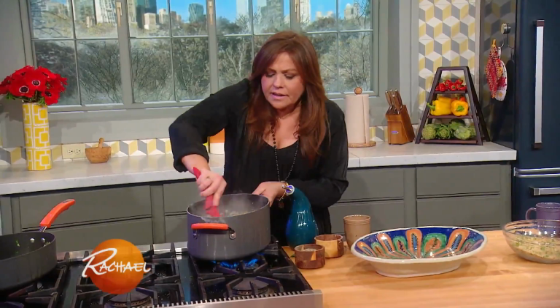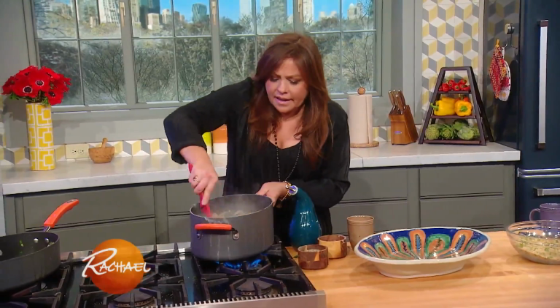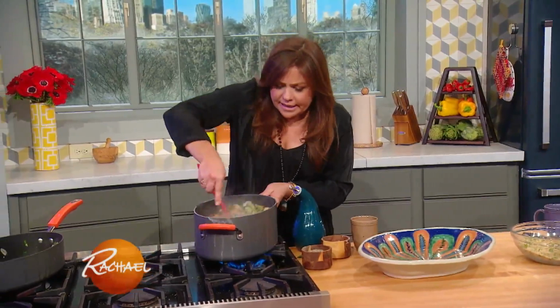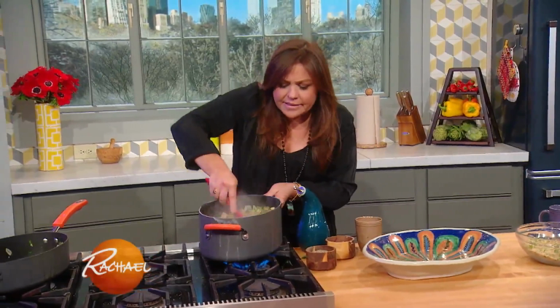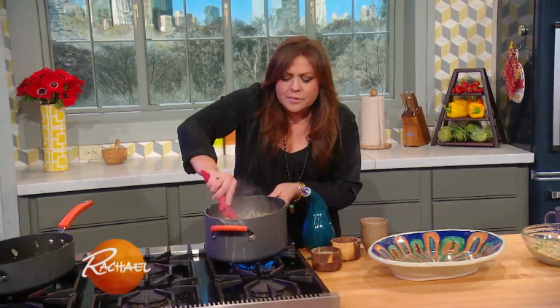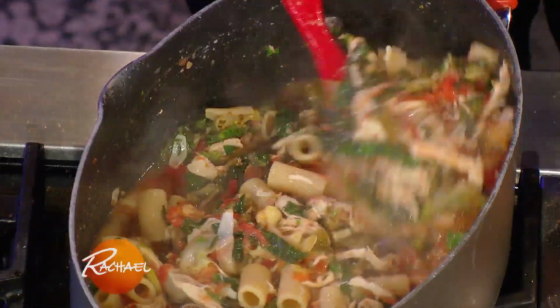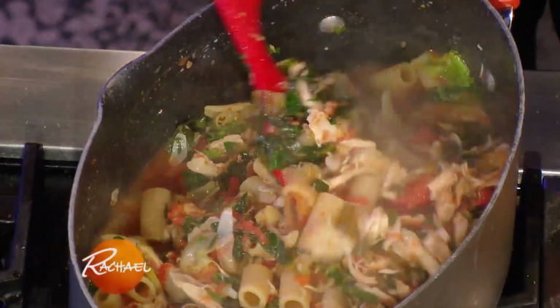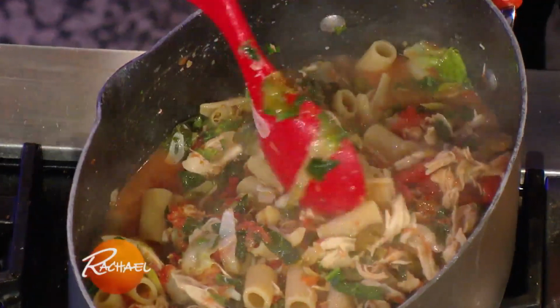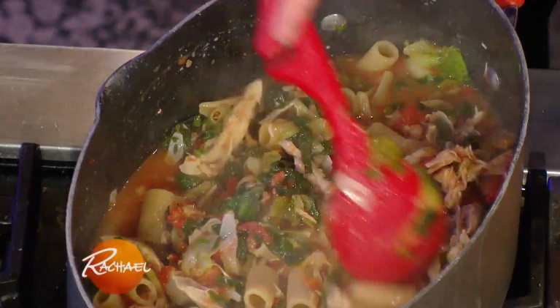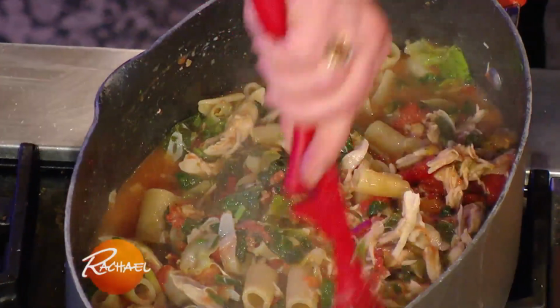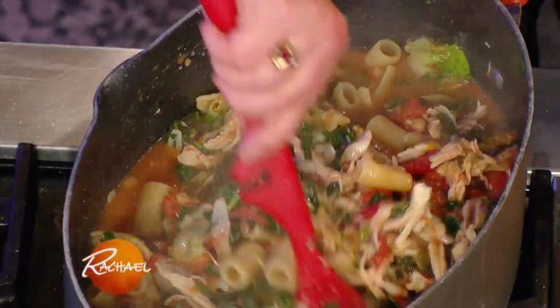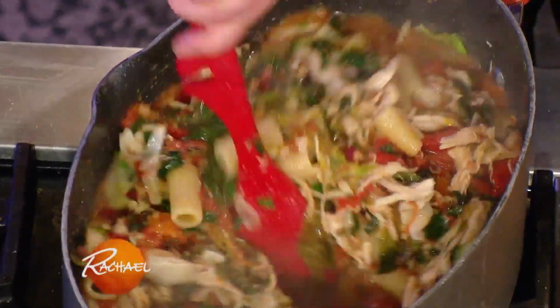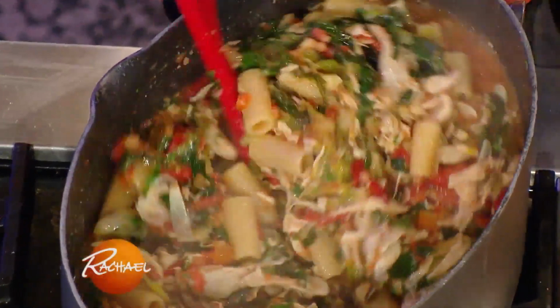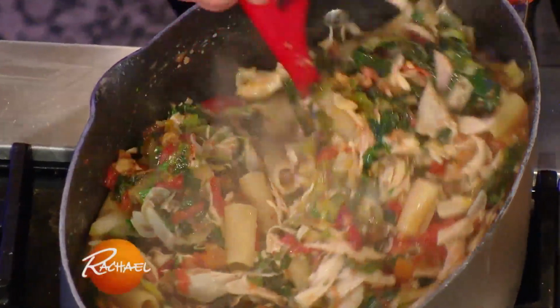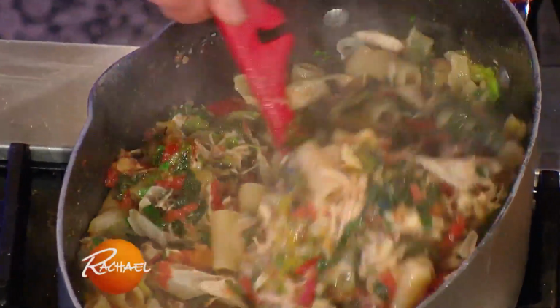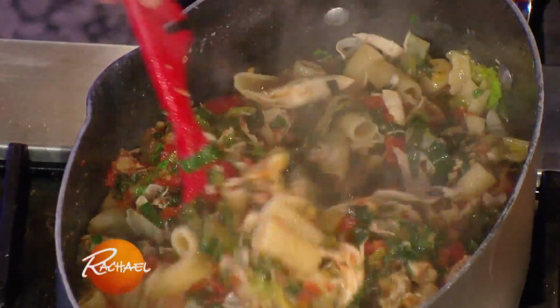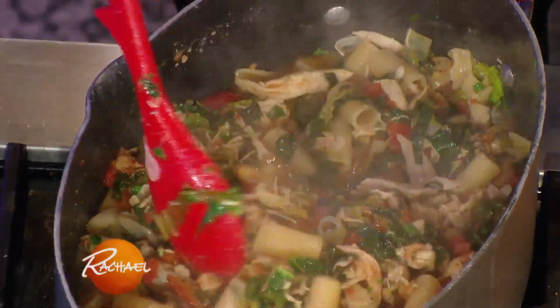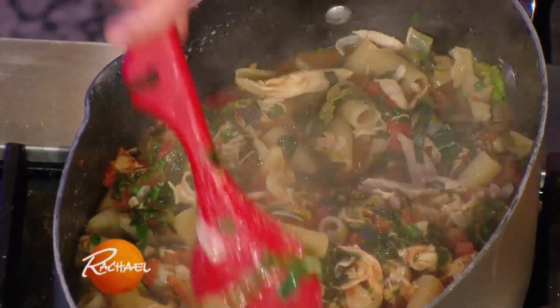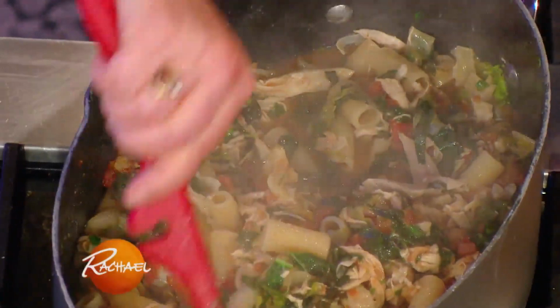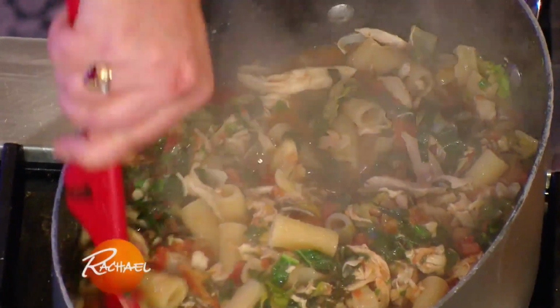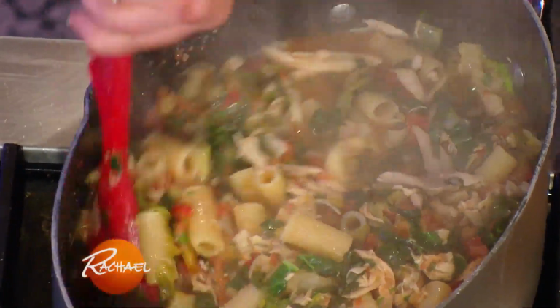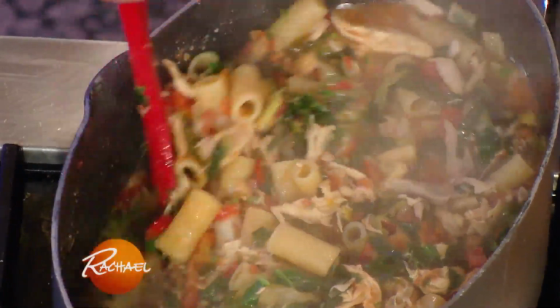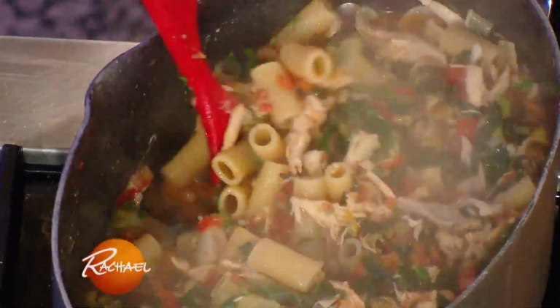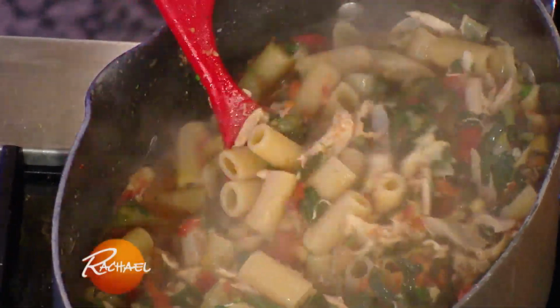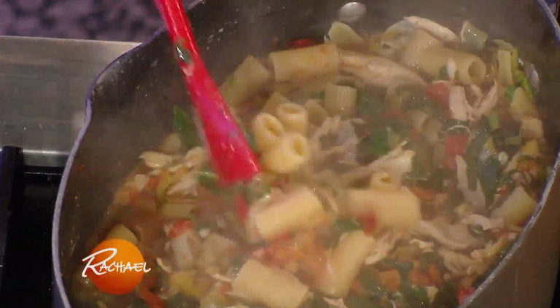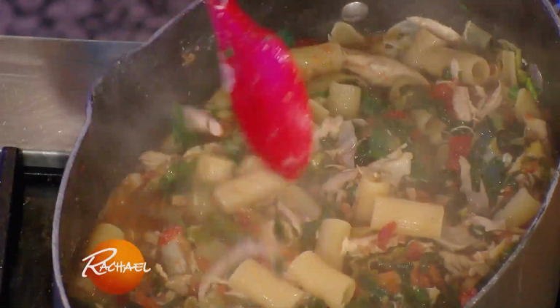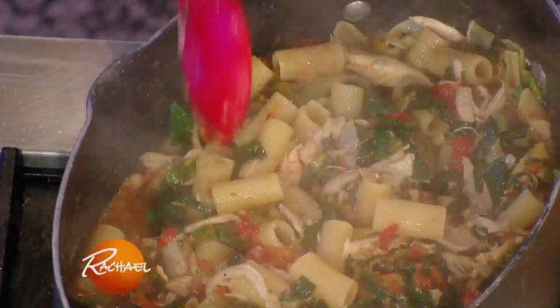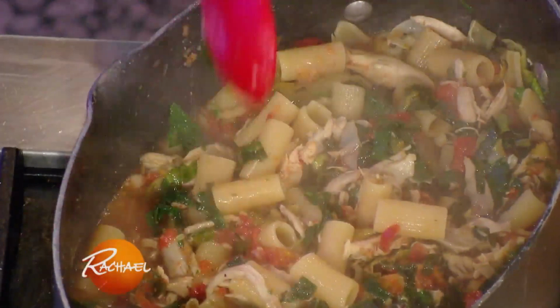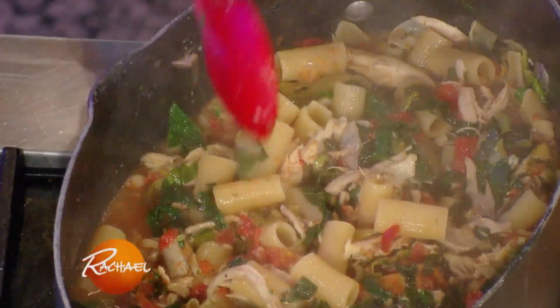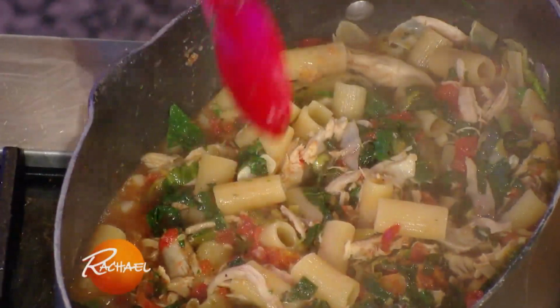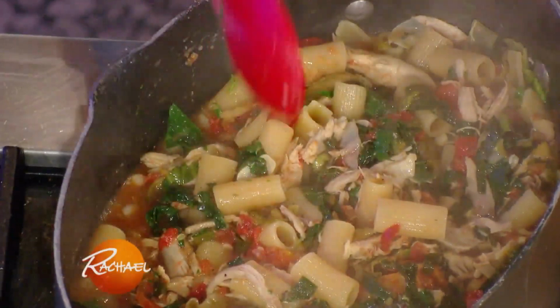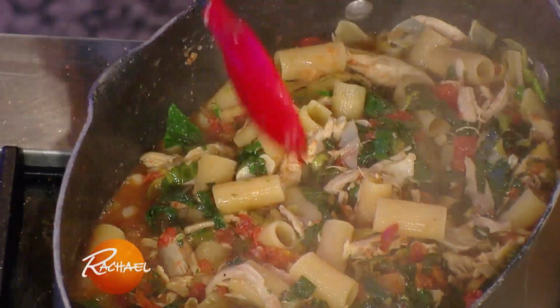And this is what I'm talking about with that carryover cooking that goes on.